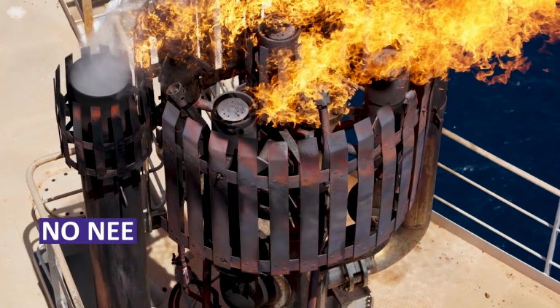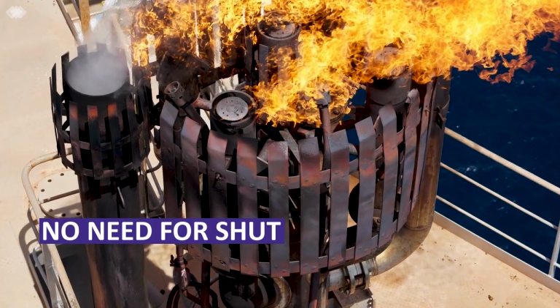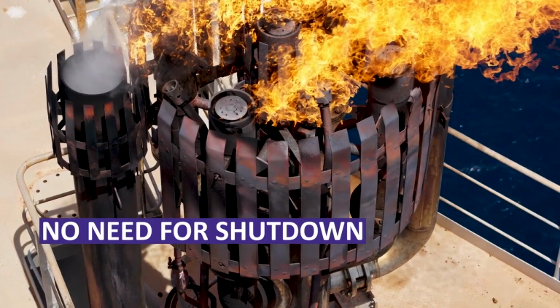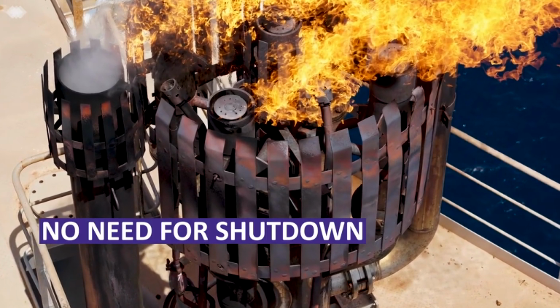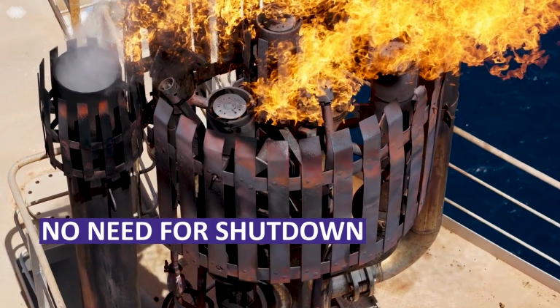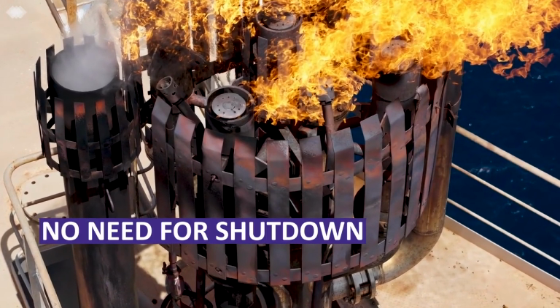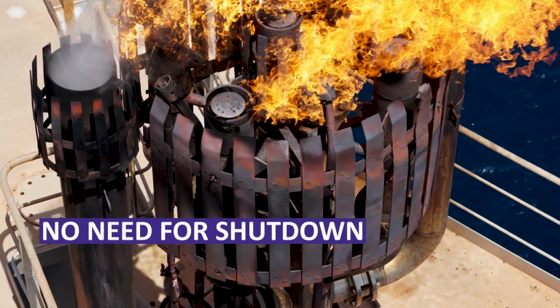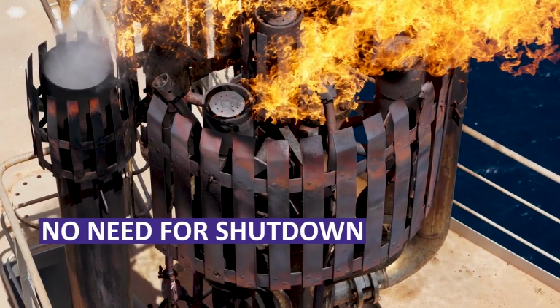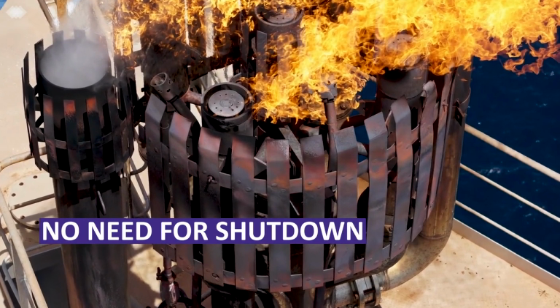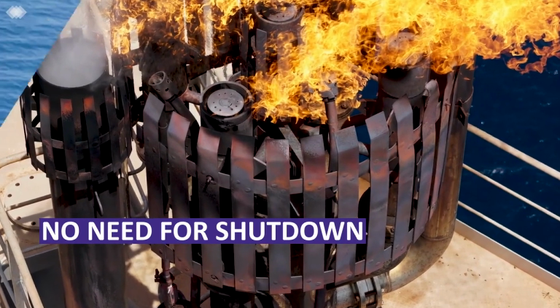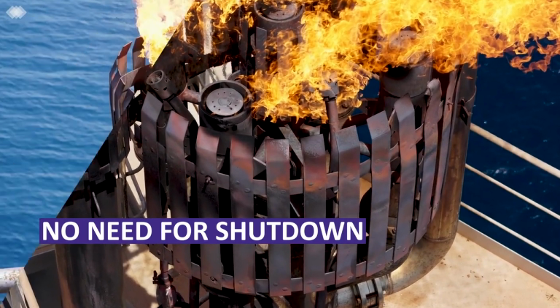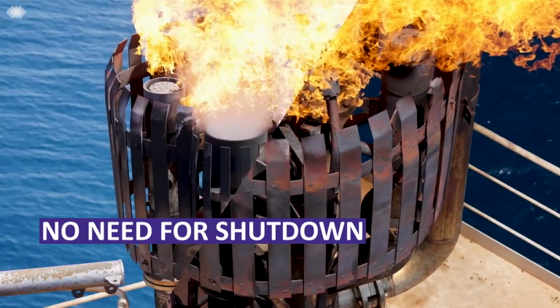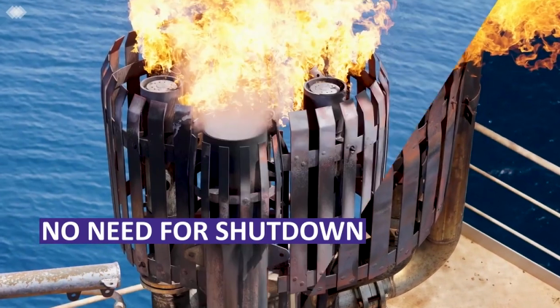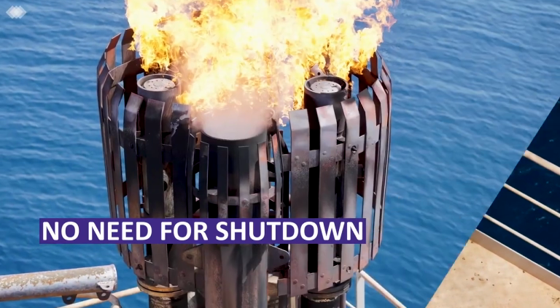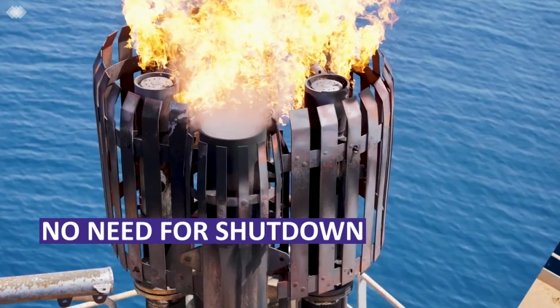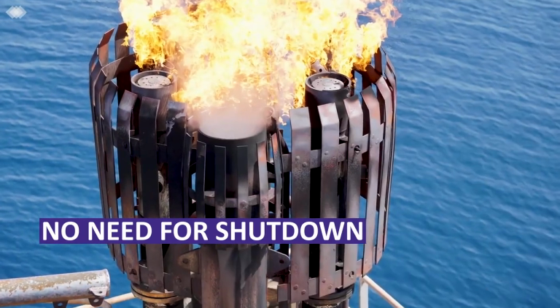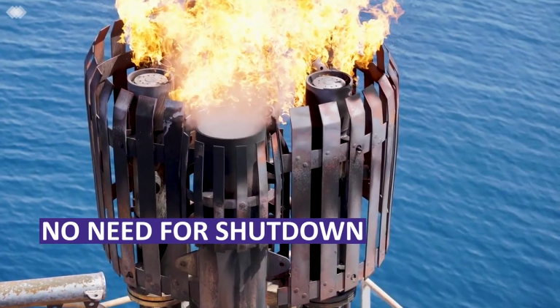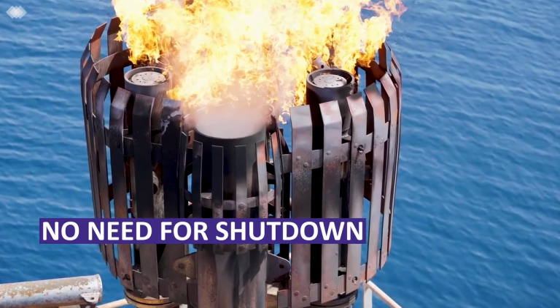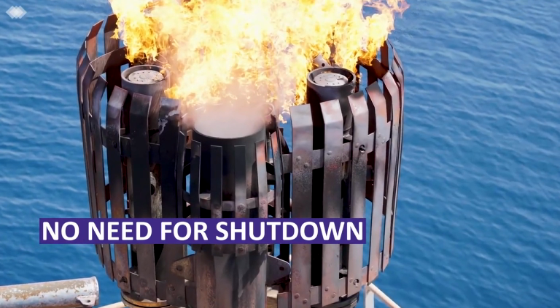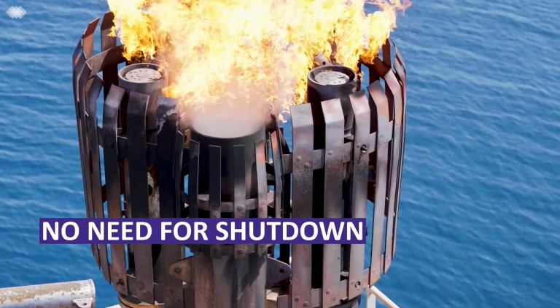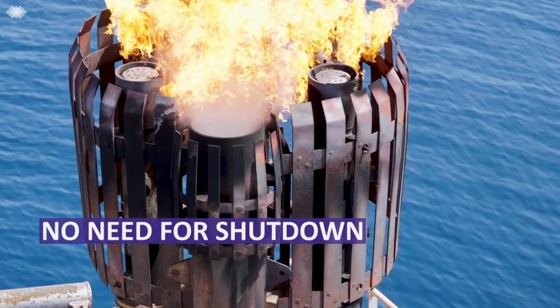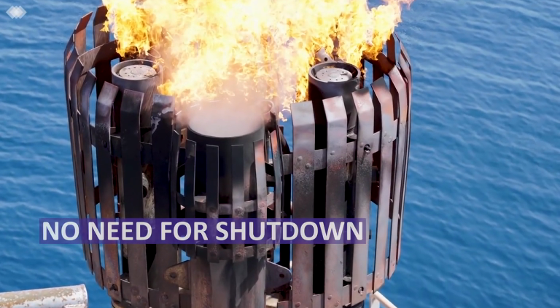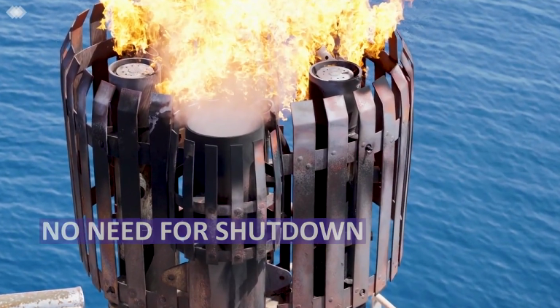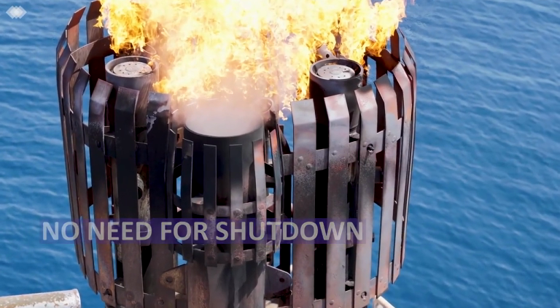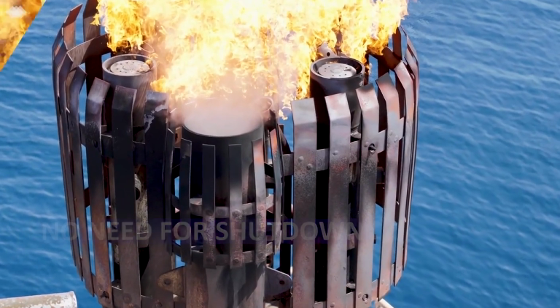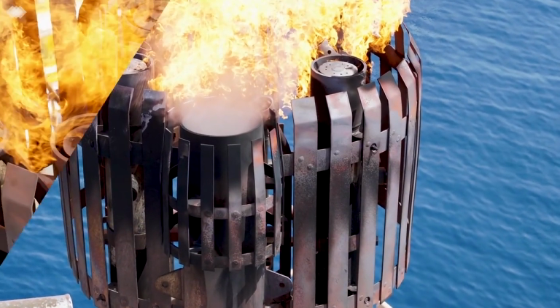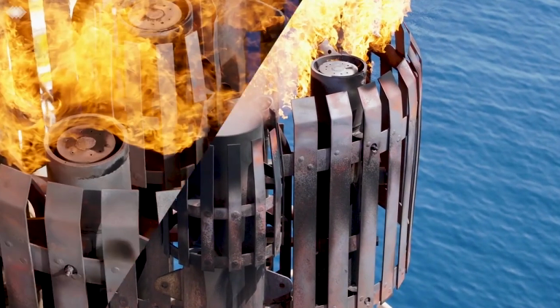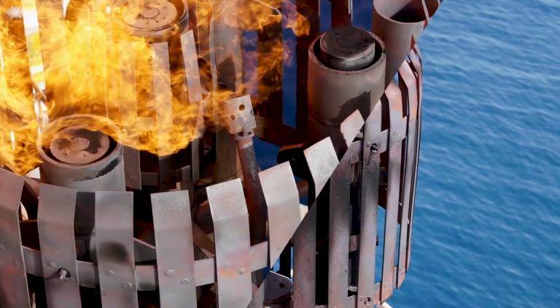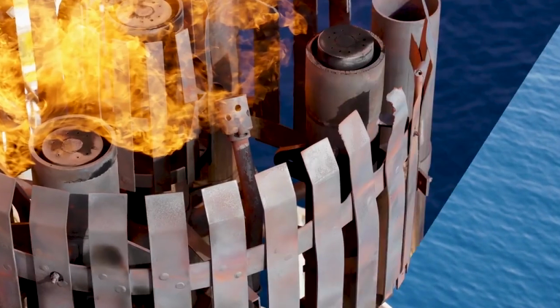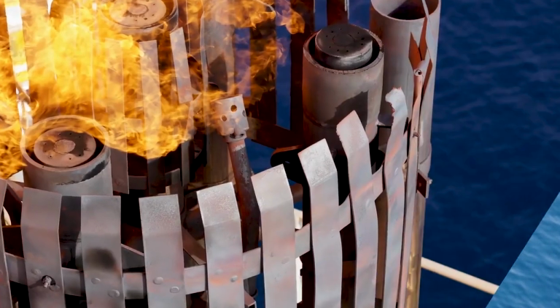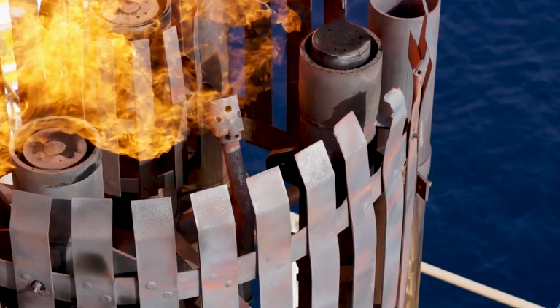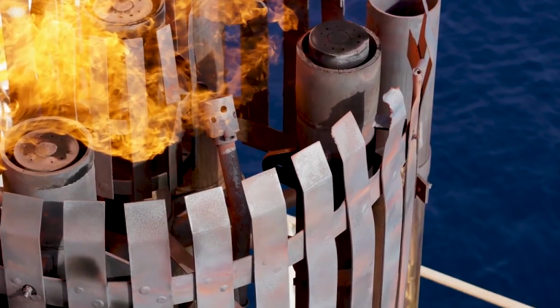Cyberhawk have inspected flares all around the world — North Sea, Gulf of Mexico, Middle East, Asia, Africa.